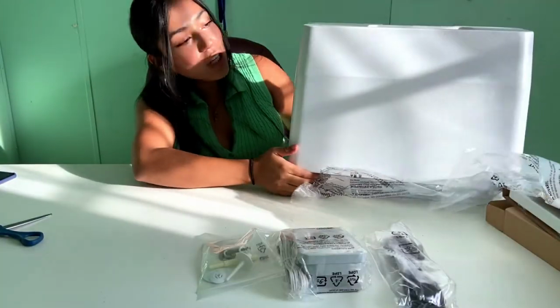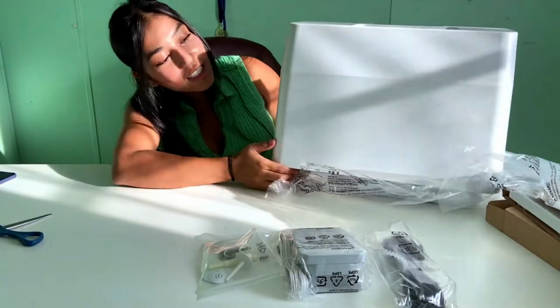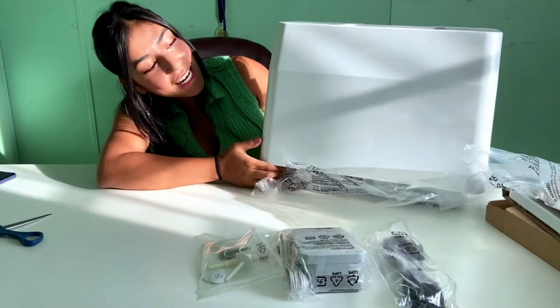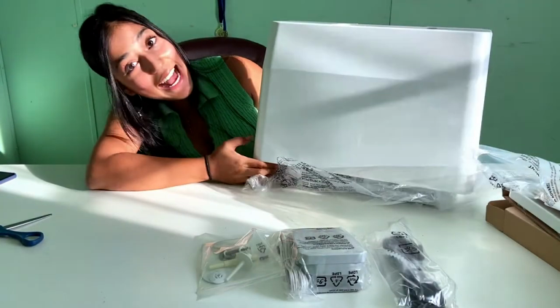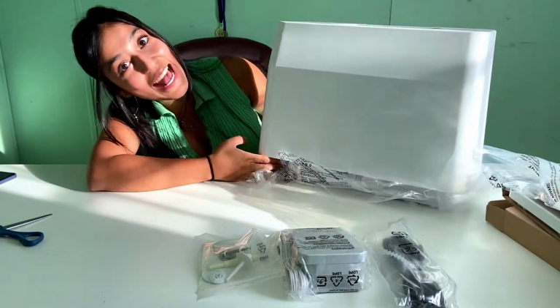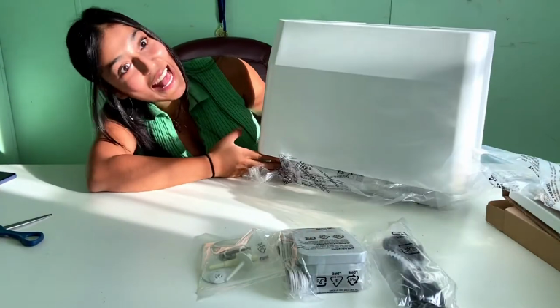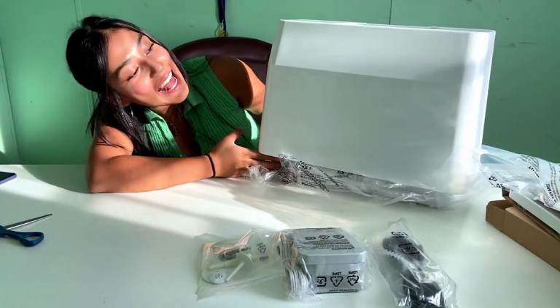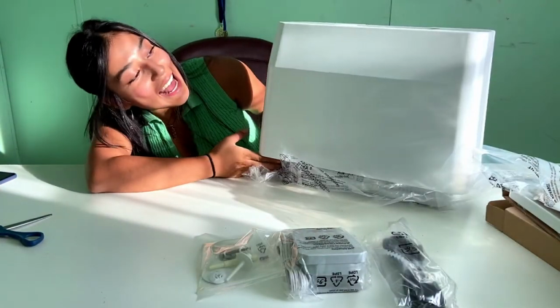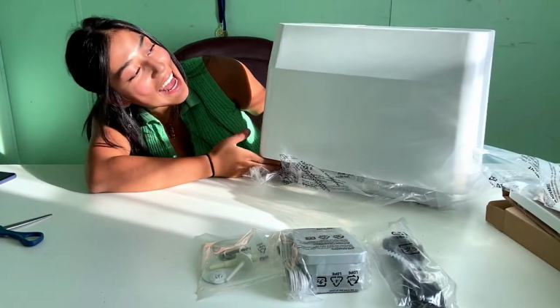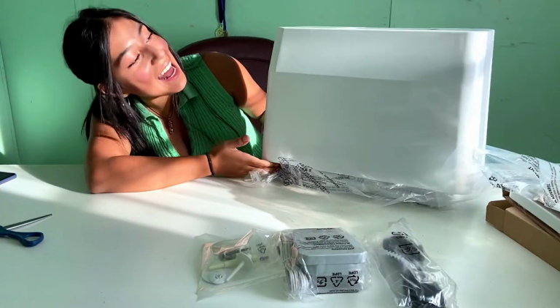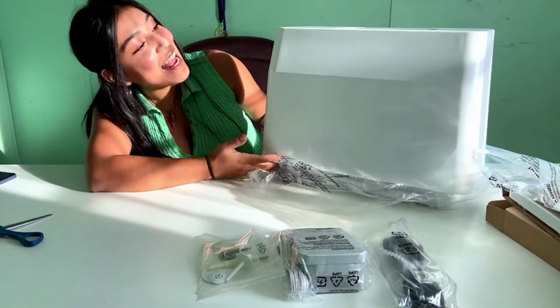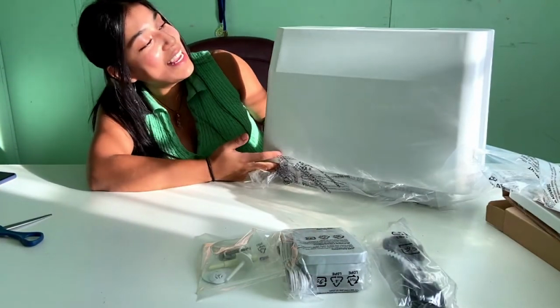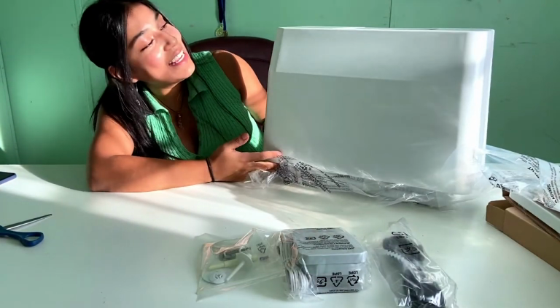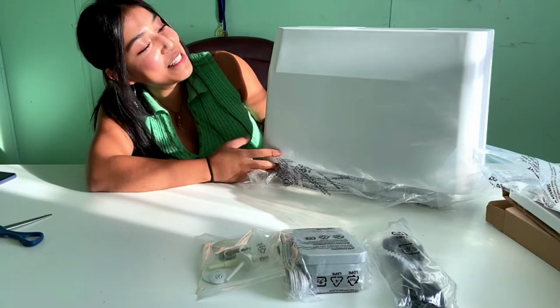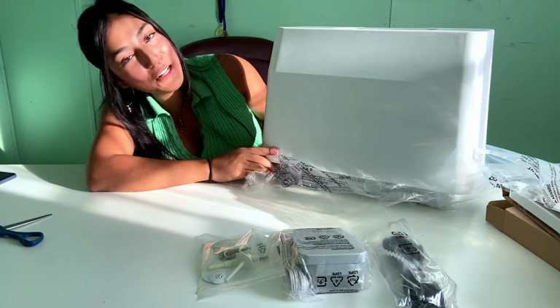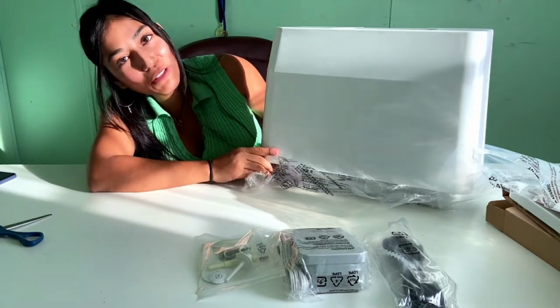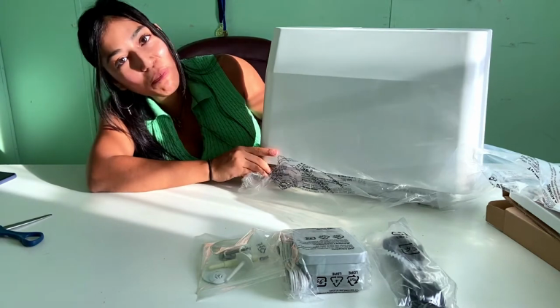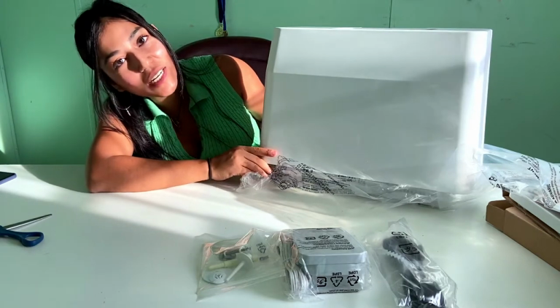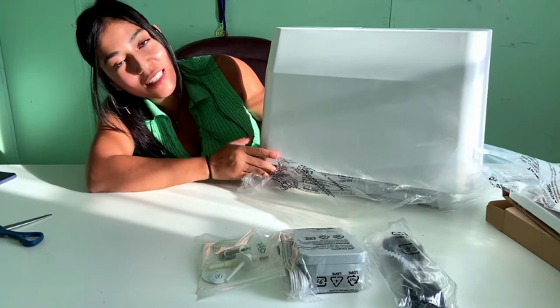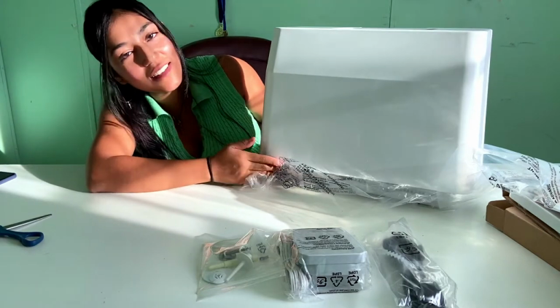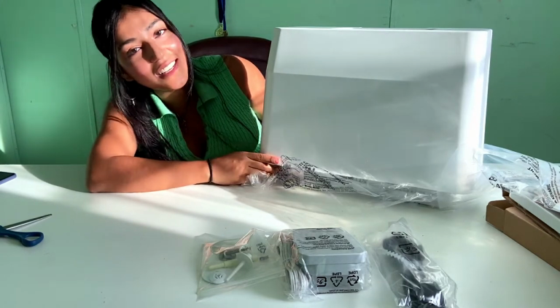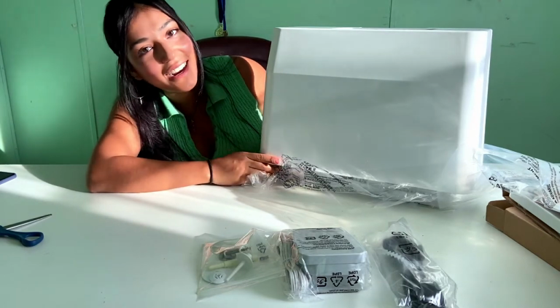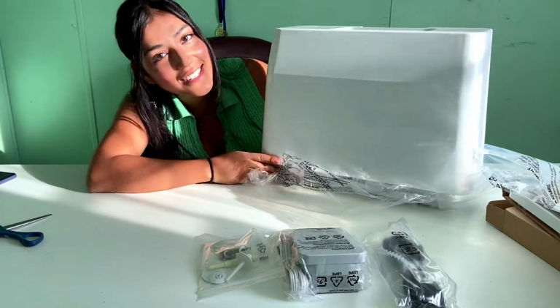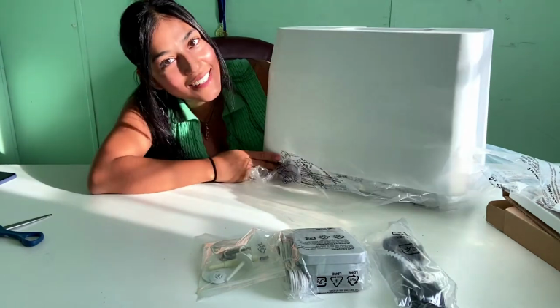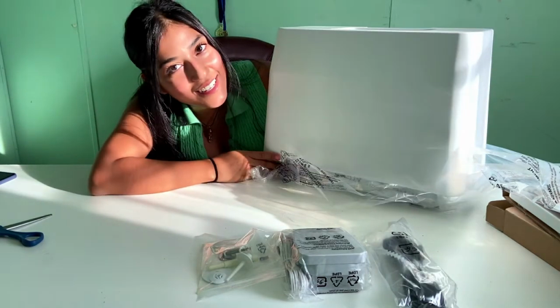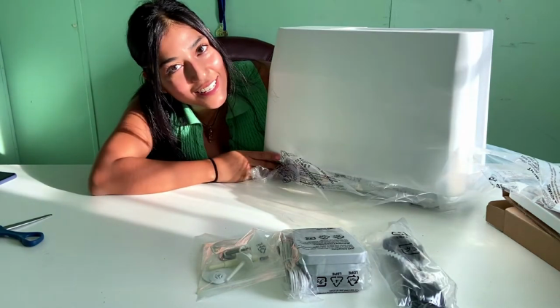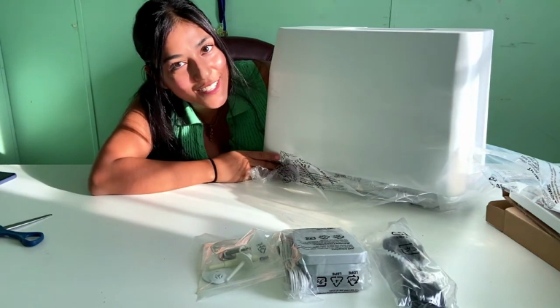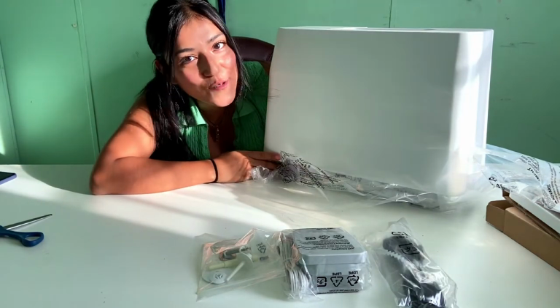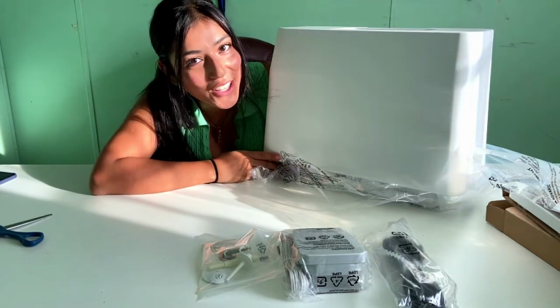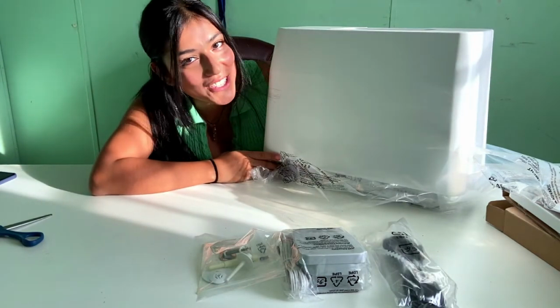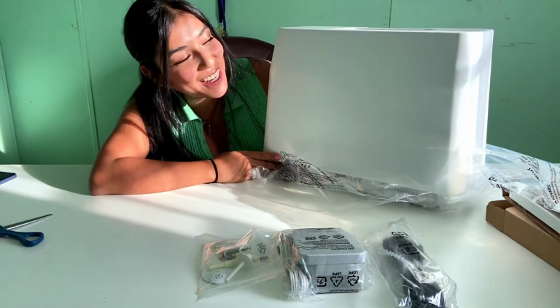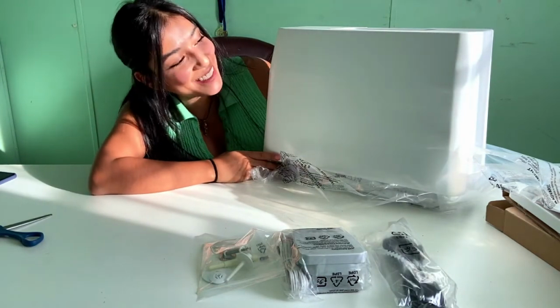Ta-da! Doesn't it look so pretty? This is it, guys. This is what it looks like.